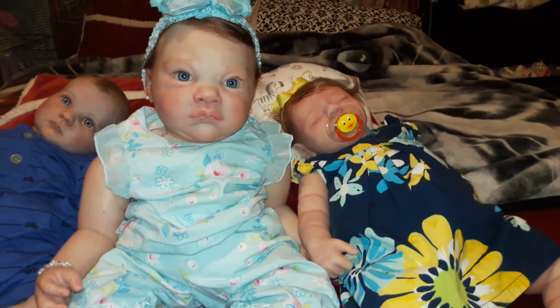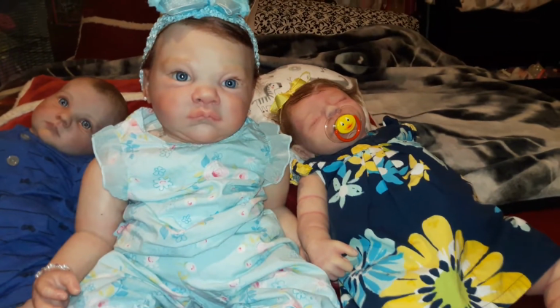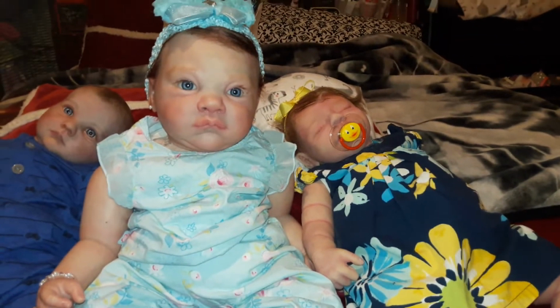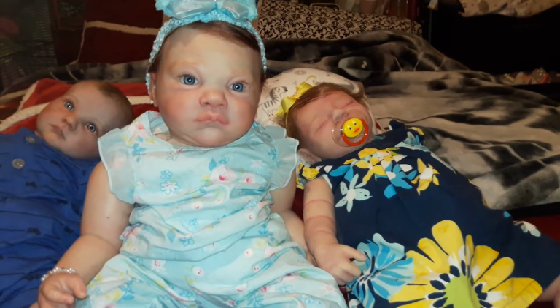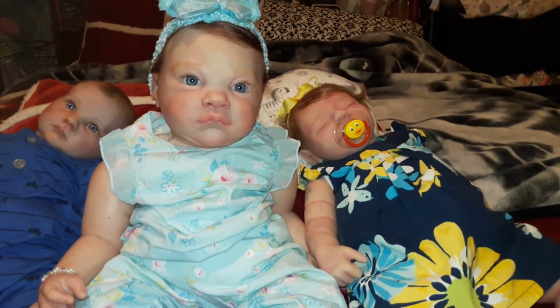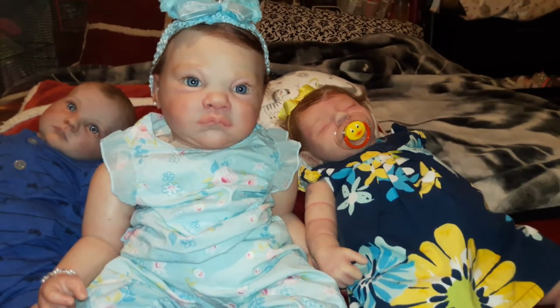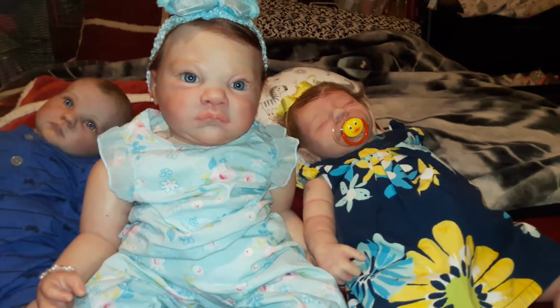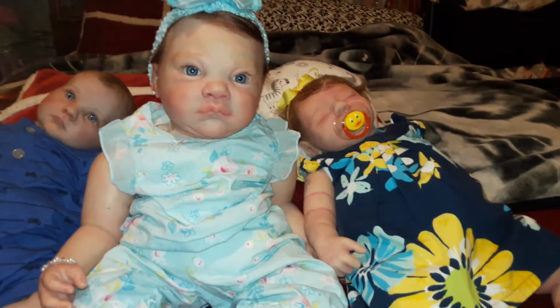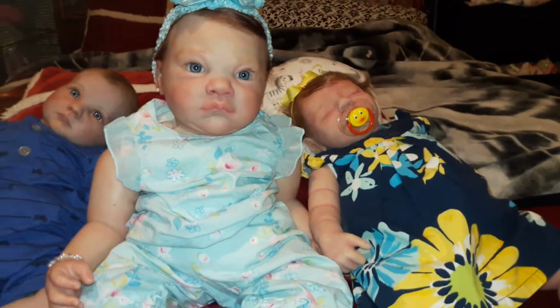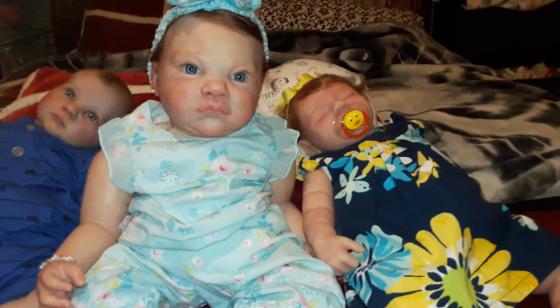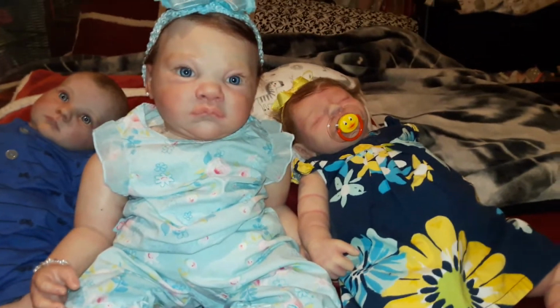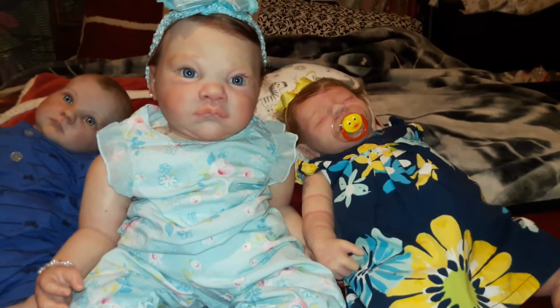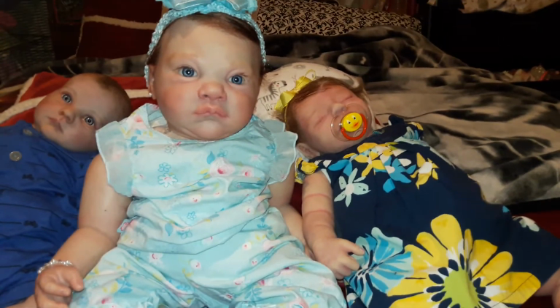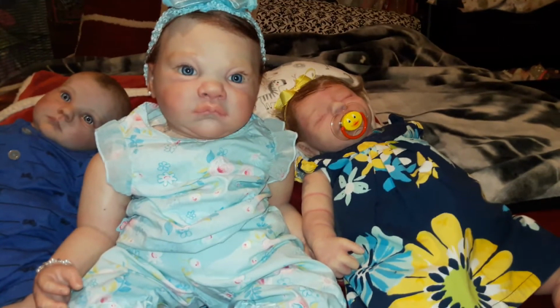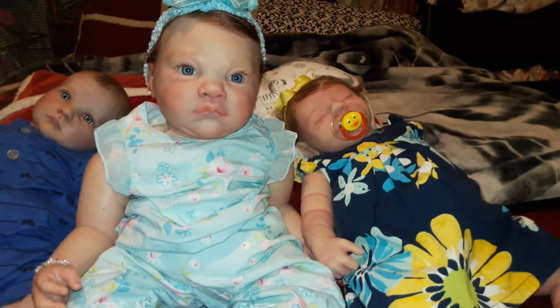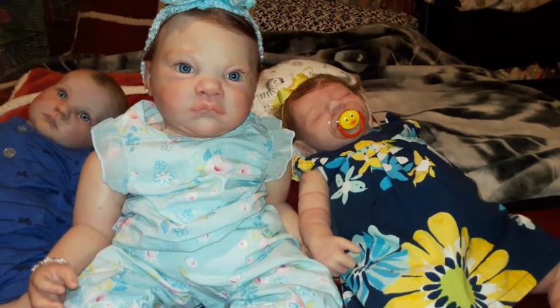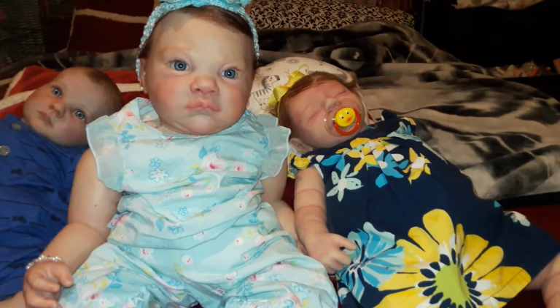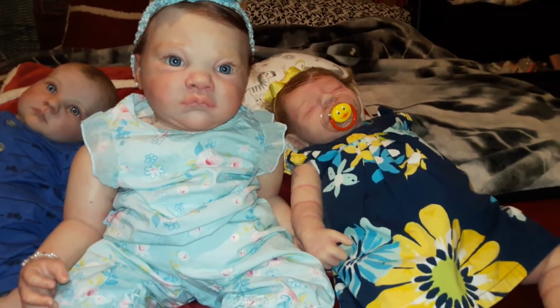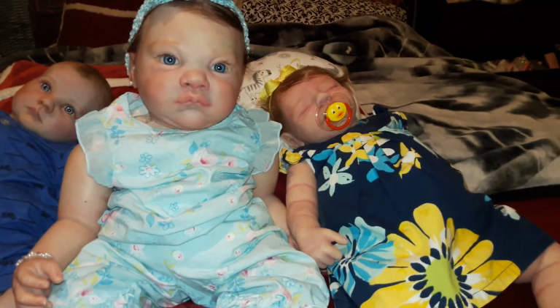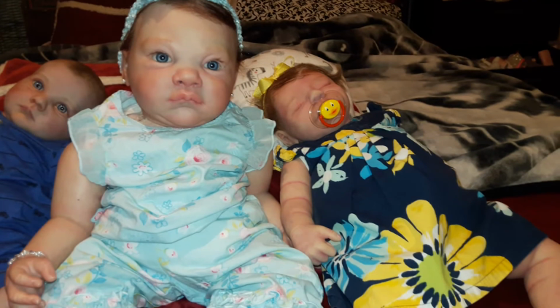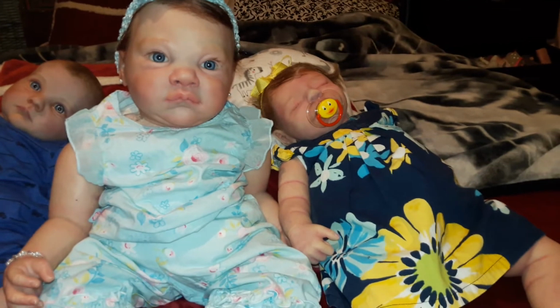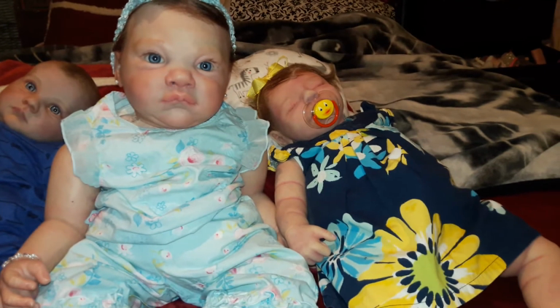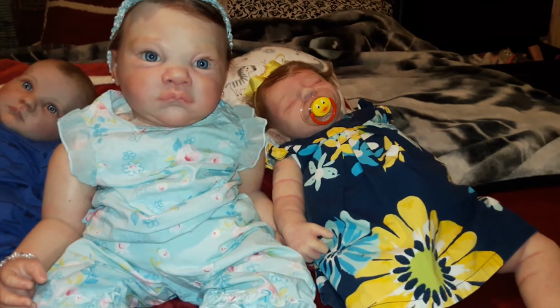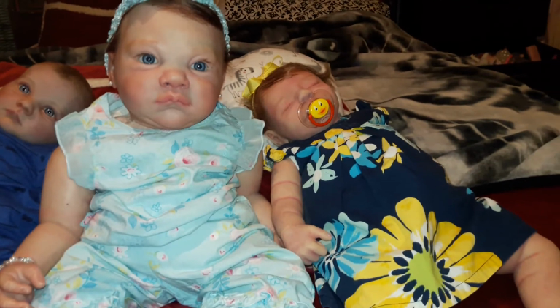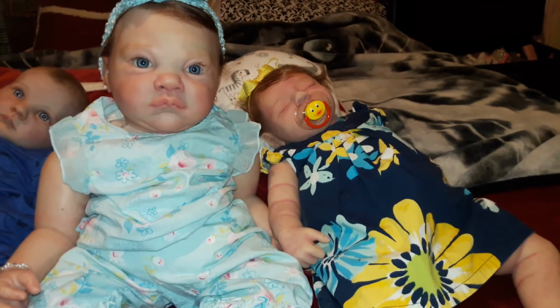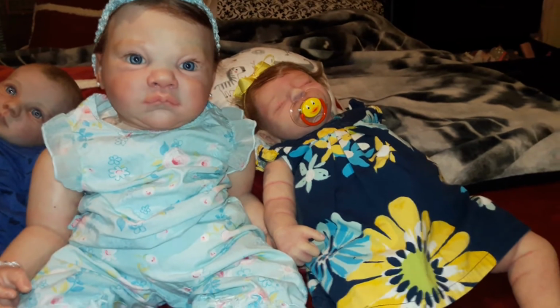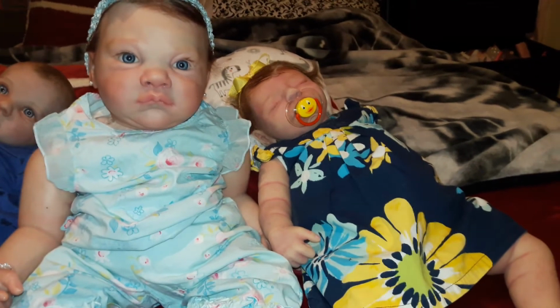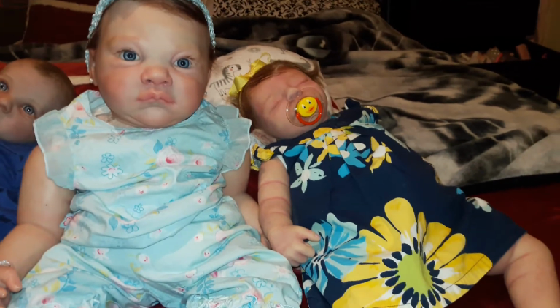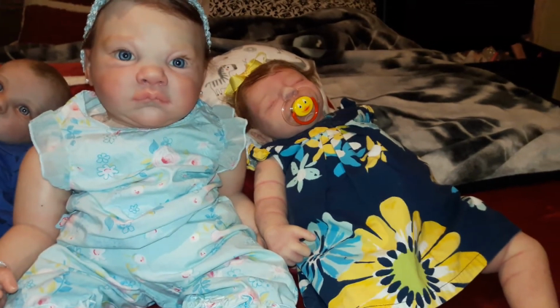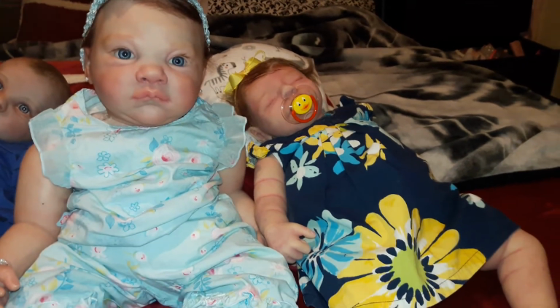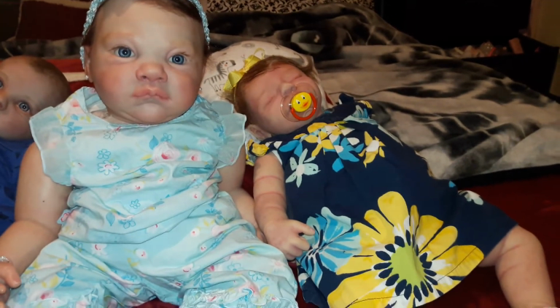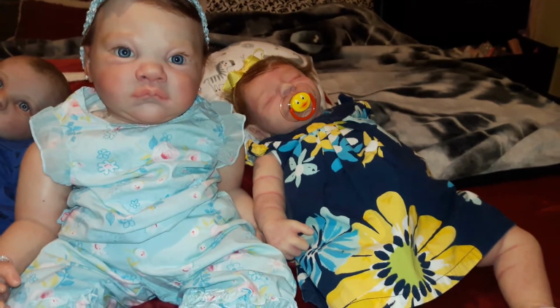Hello, everyone. I have Maddie dressed in her themed Thursday outfit. It's so adorable.